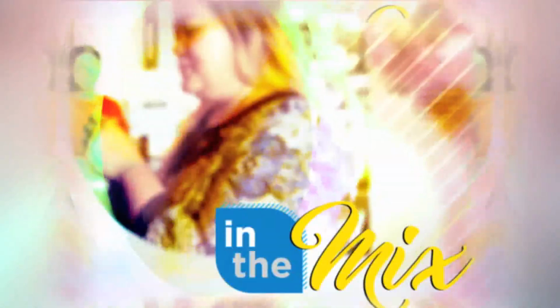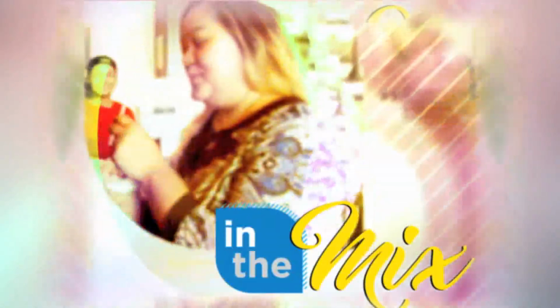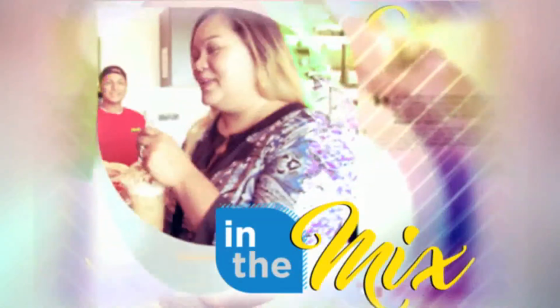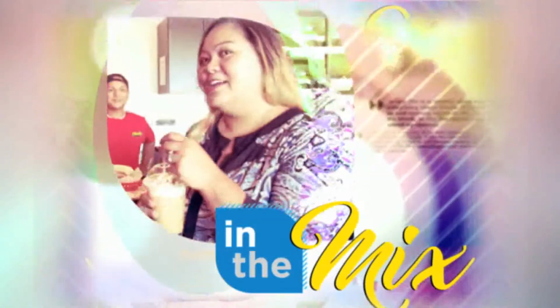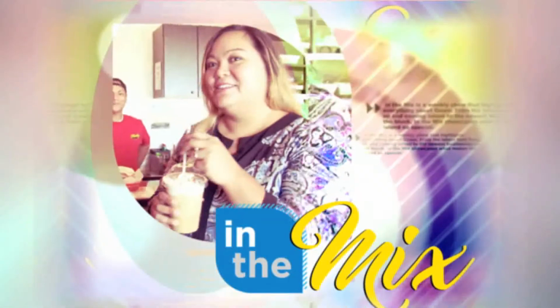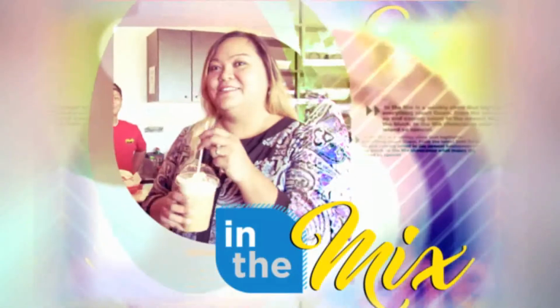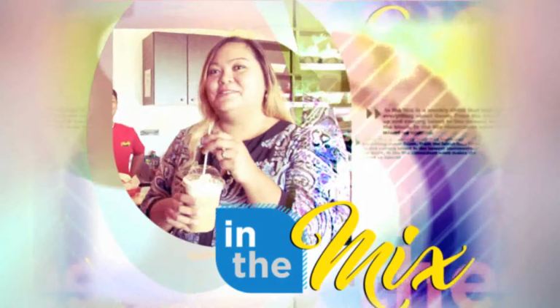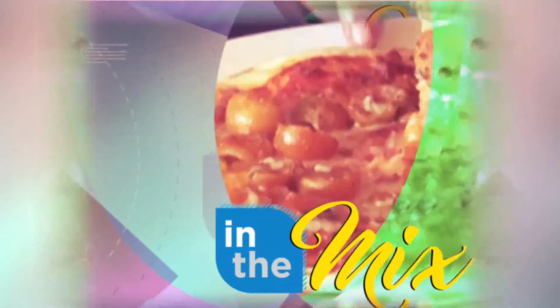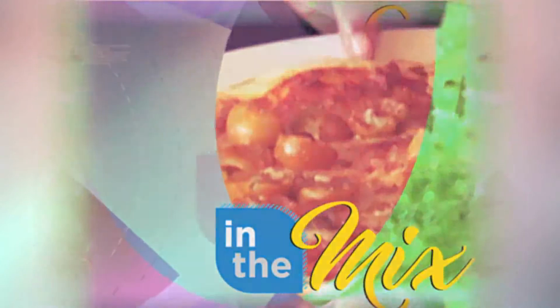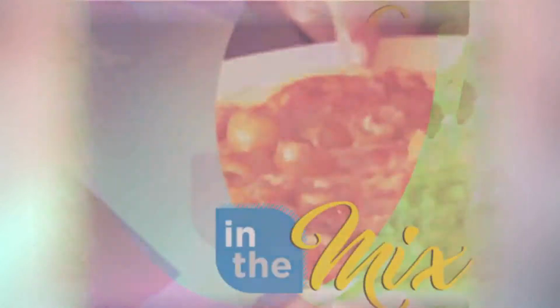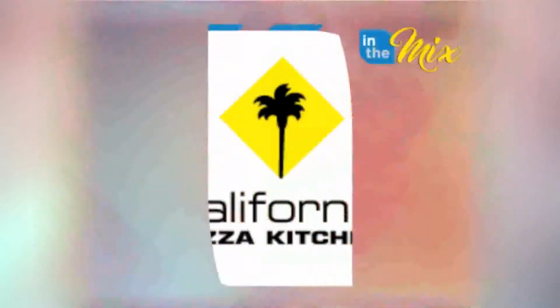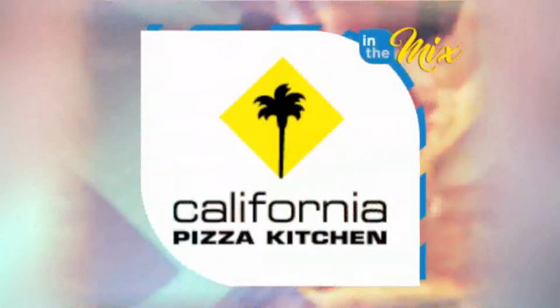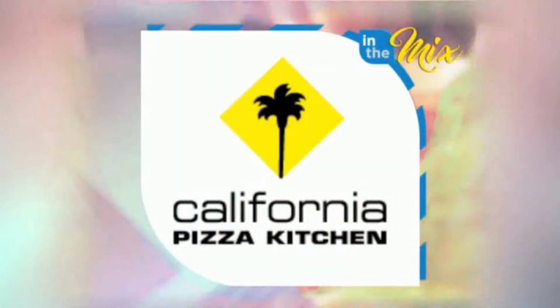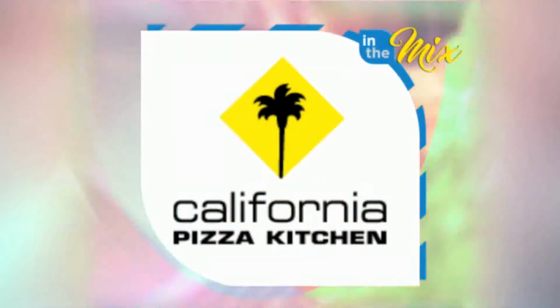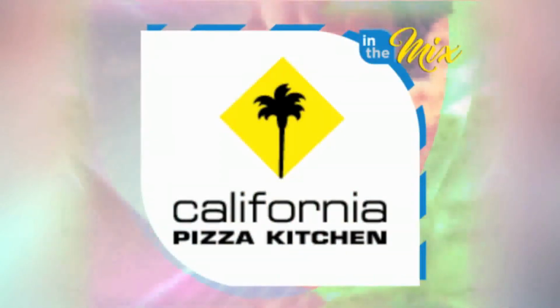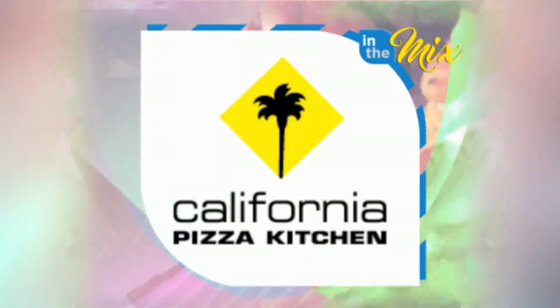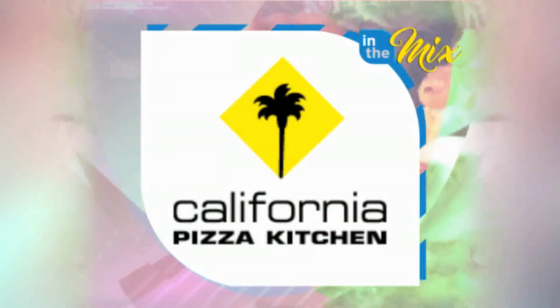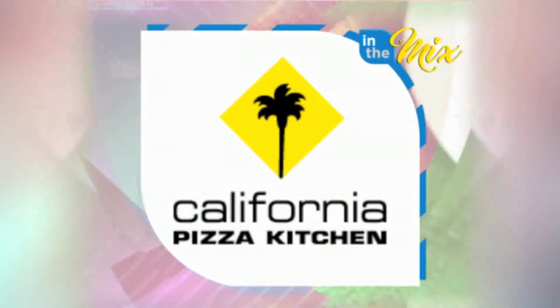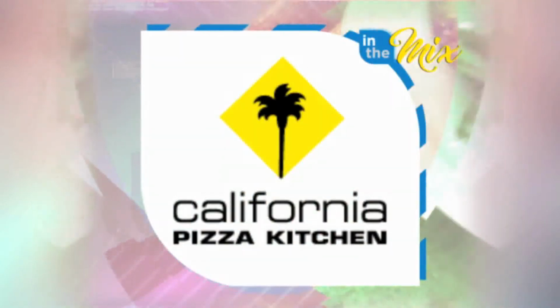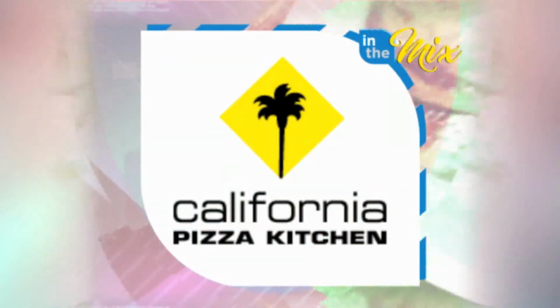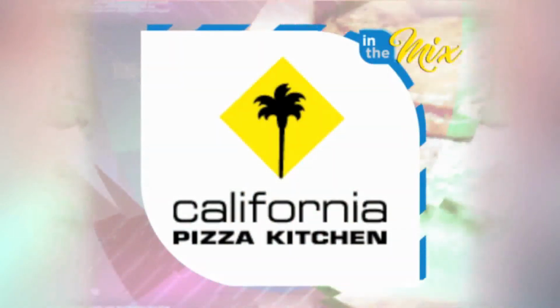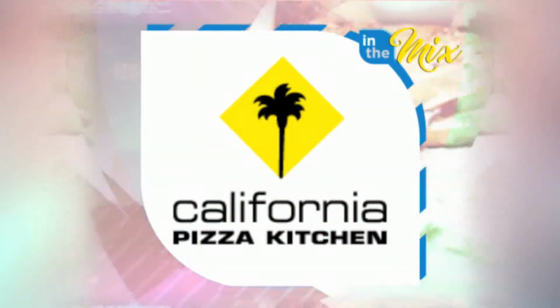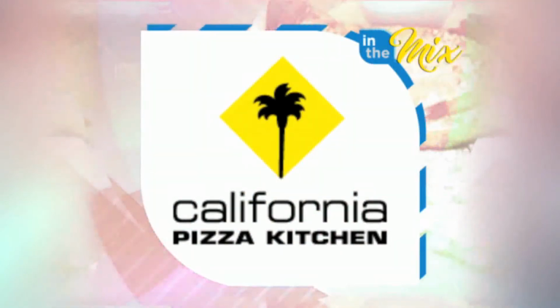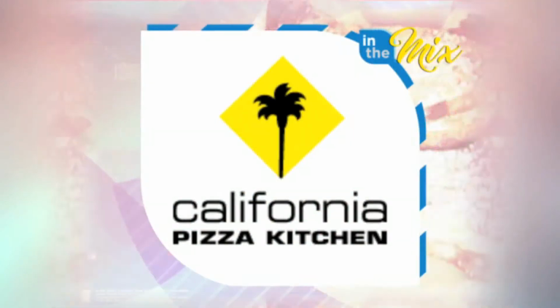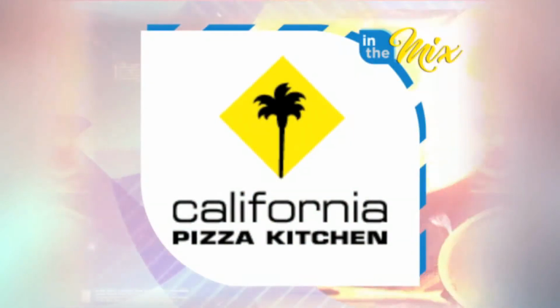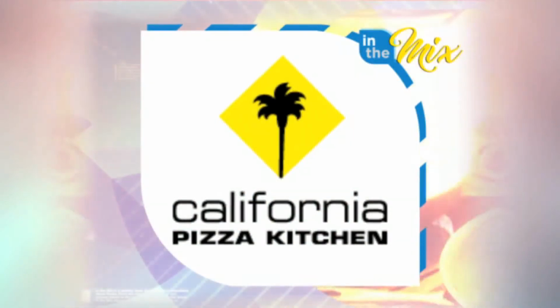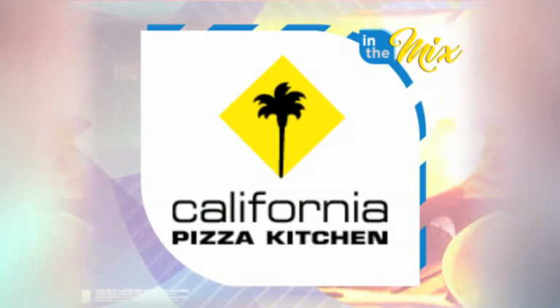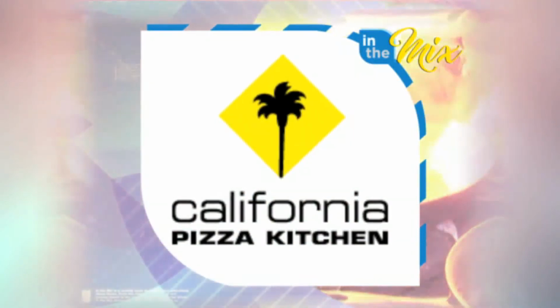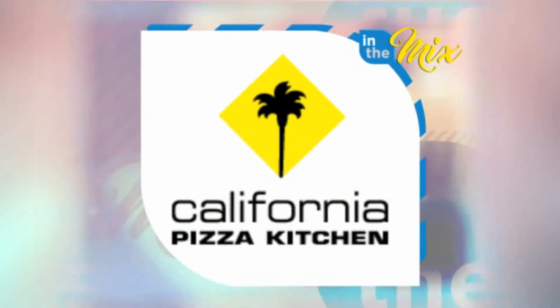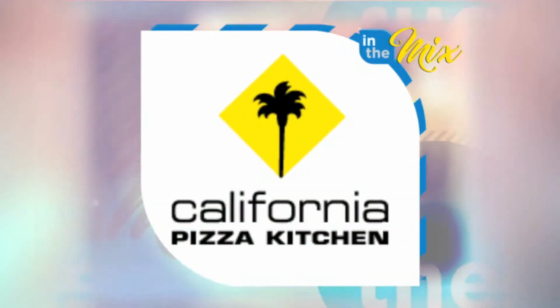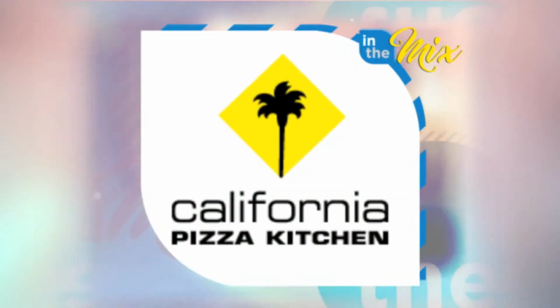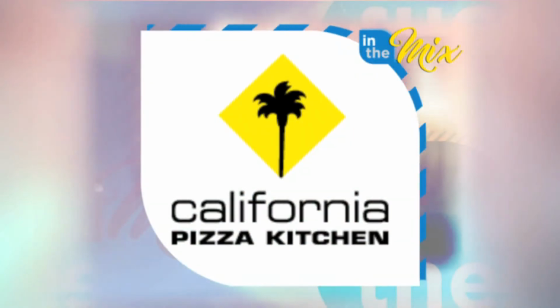In the Mix is presented by California Pizza Kitchen. Visit them today at the Holiday Resort Hotel.